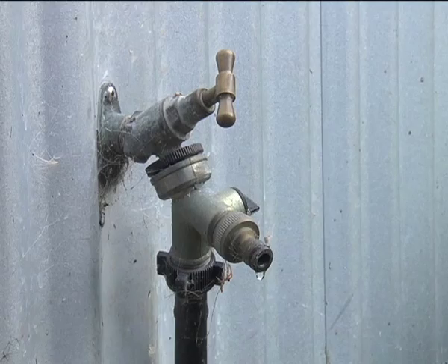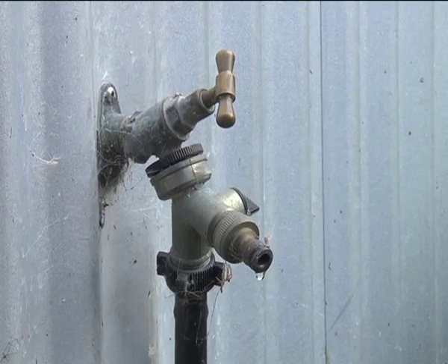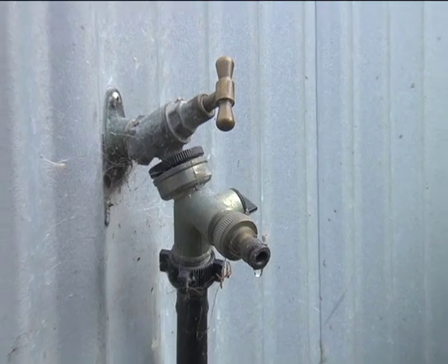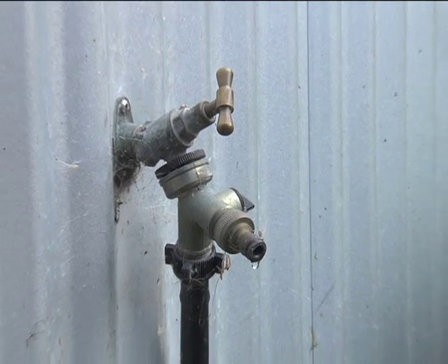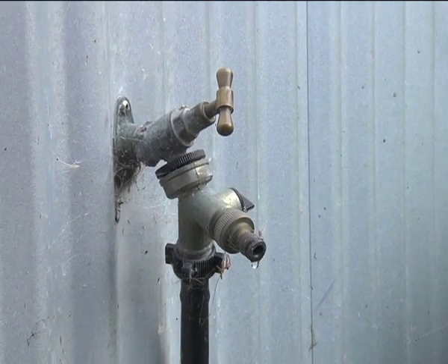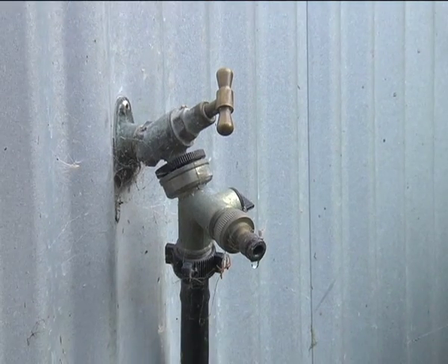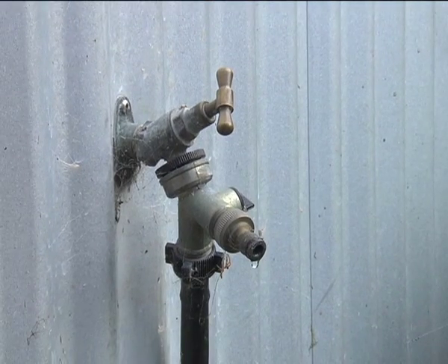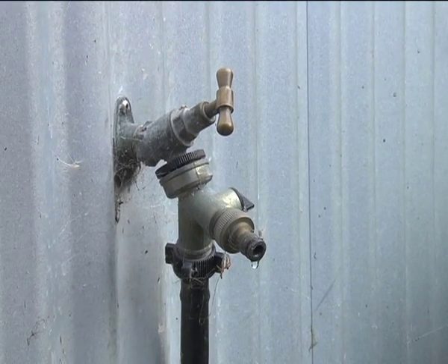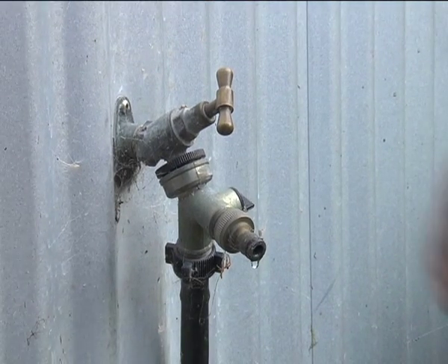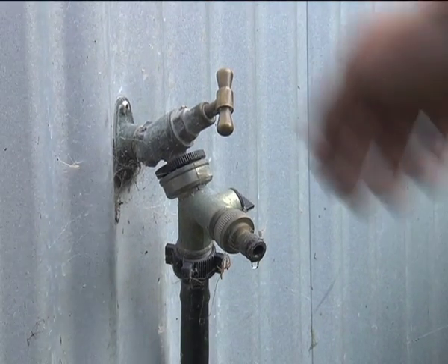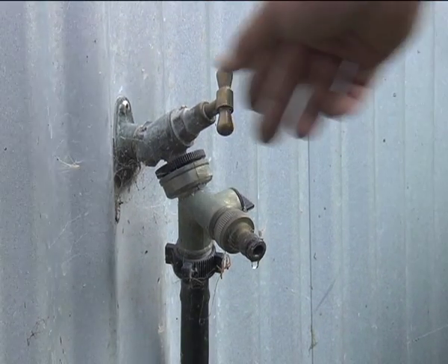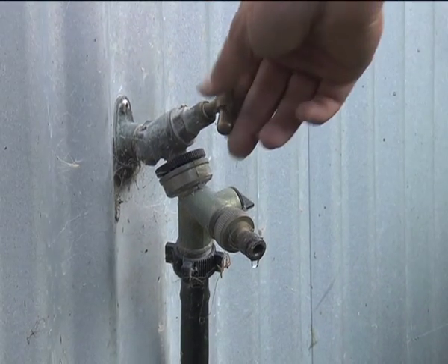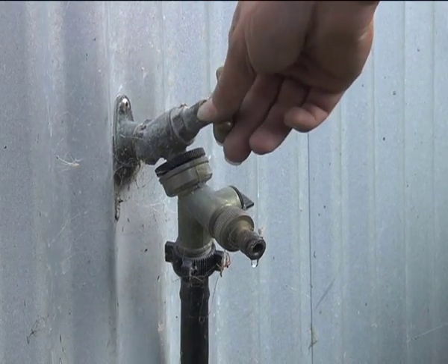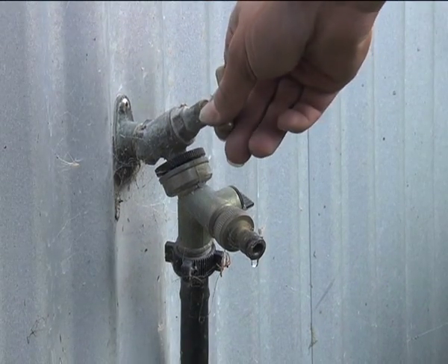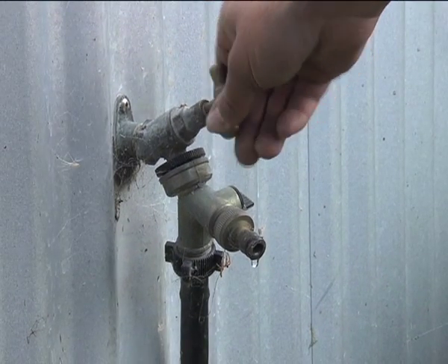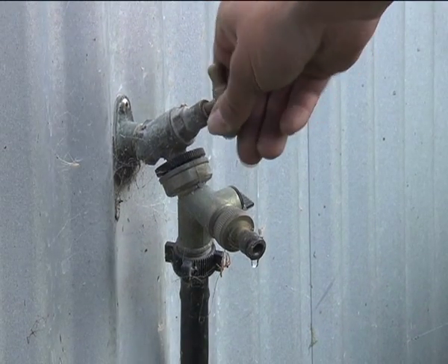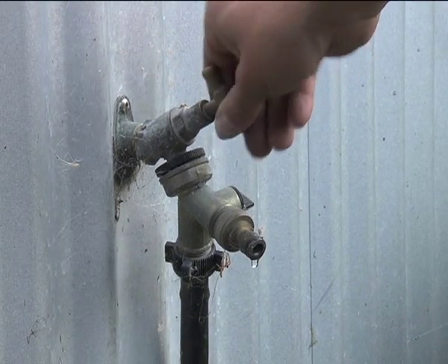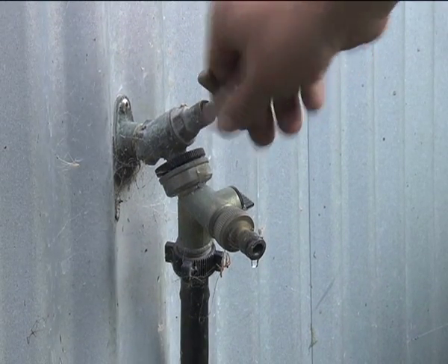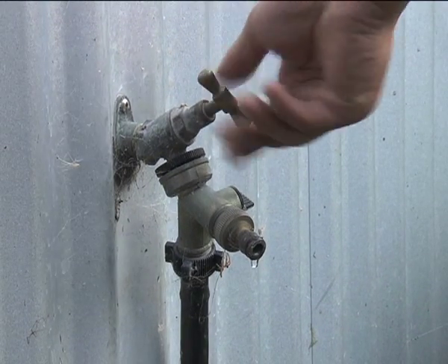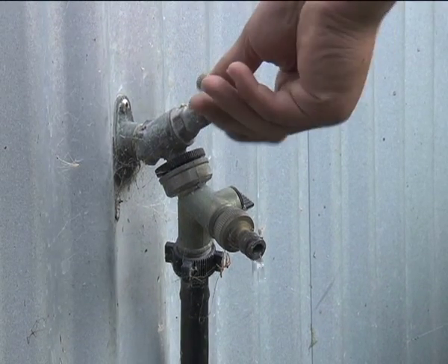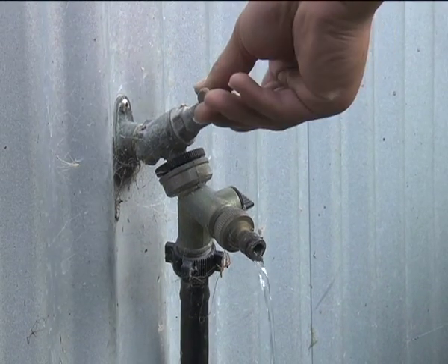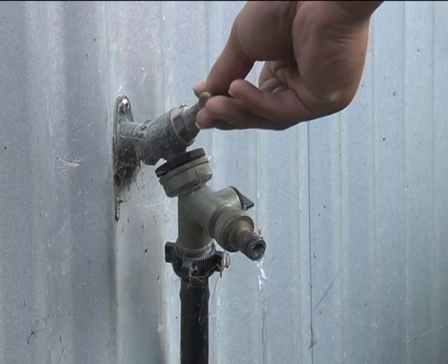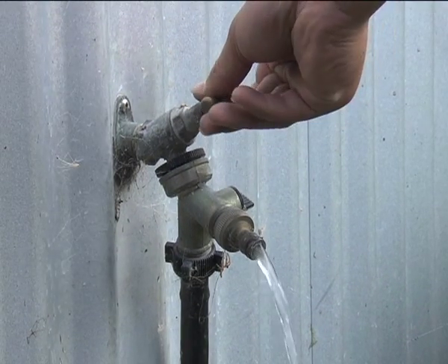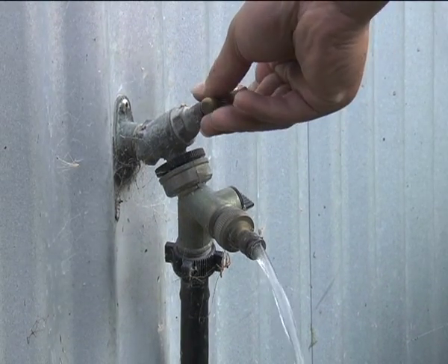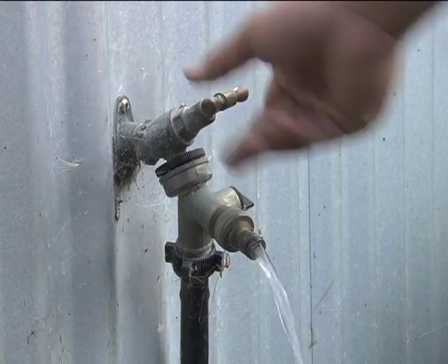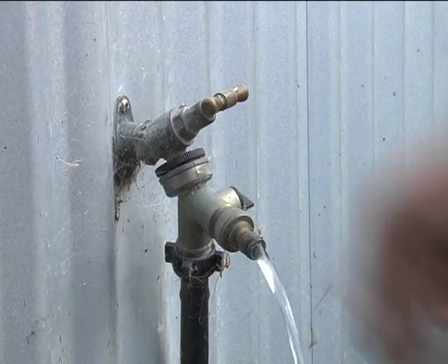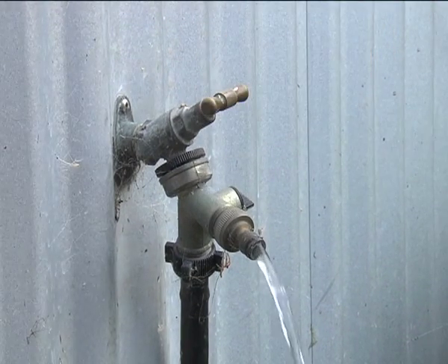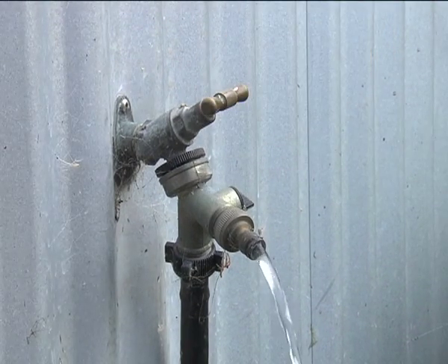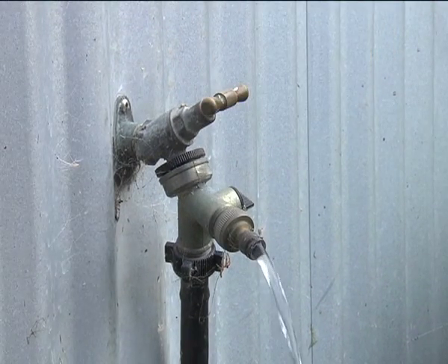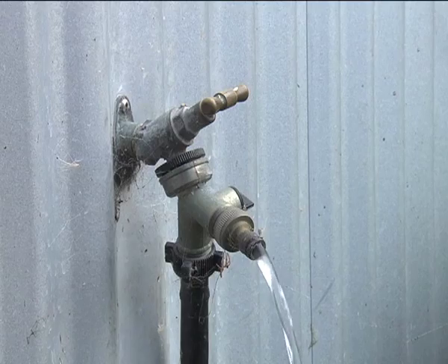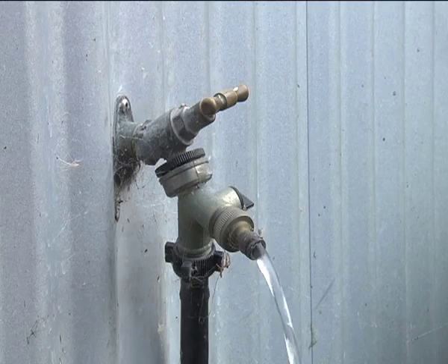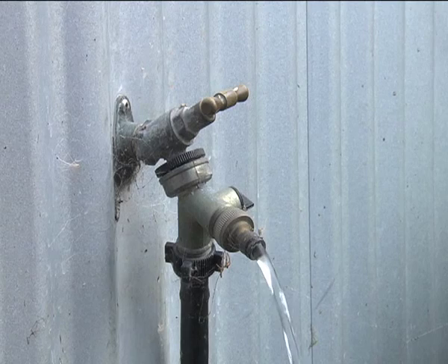Once you have turned off your toby, you want to go to your outside tap and turn that on so it lets all the water drain out of your pipes in your house.